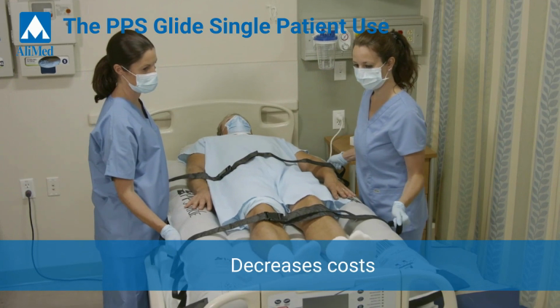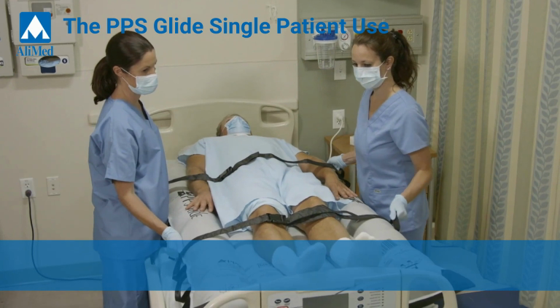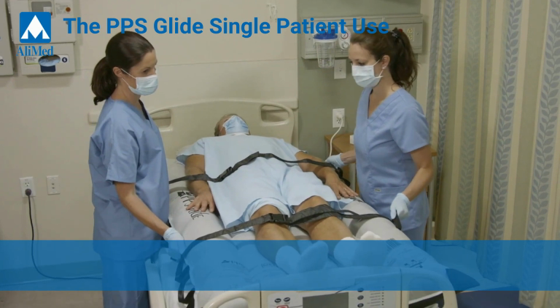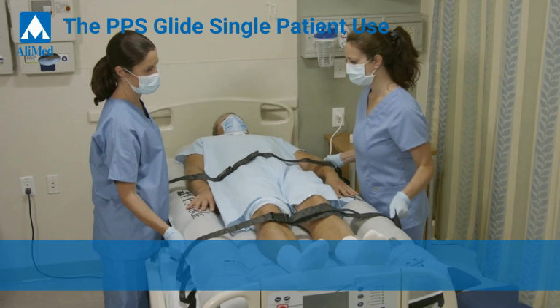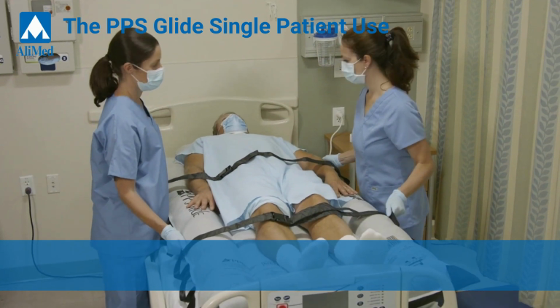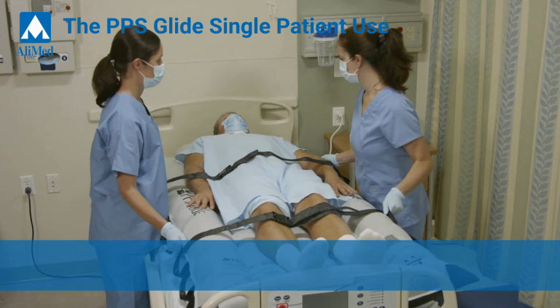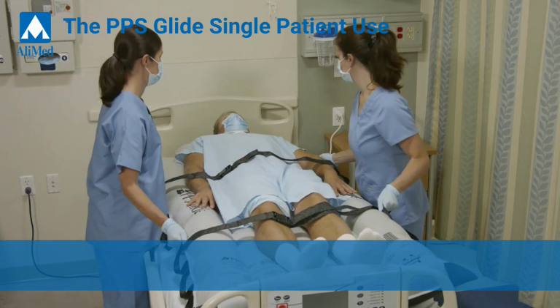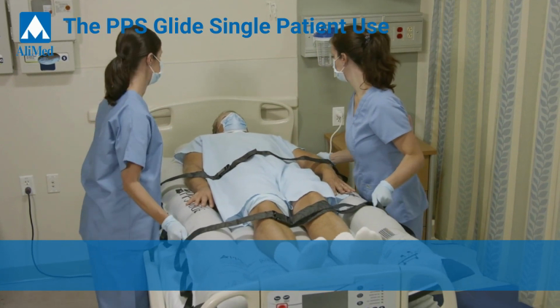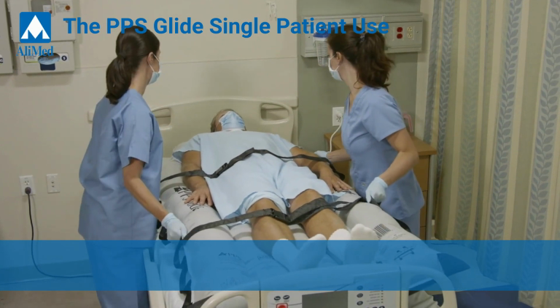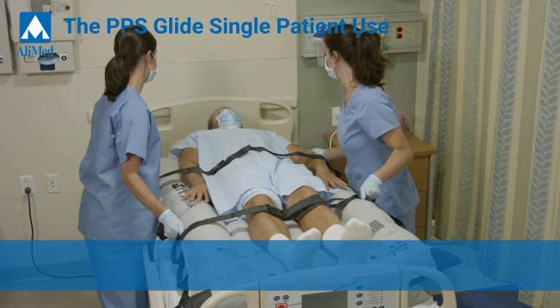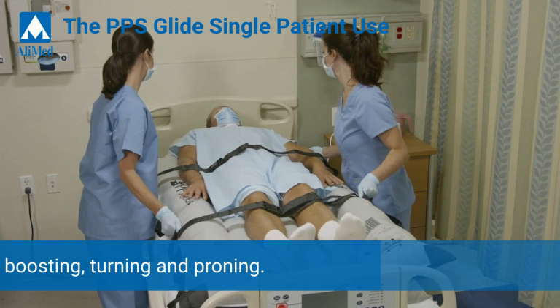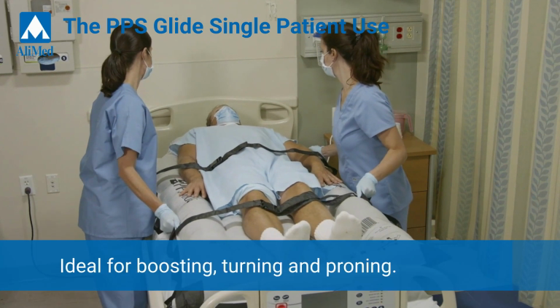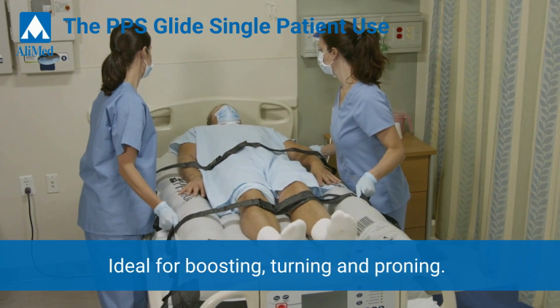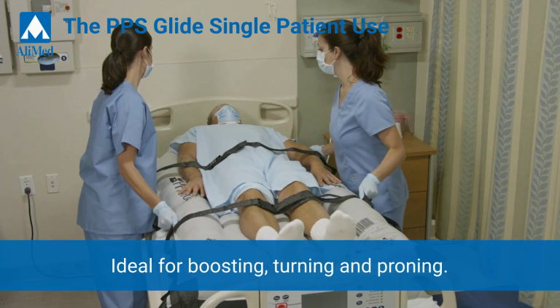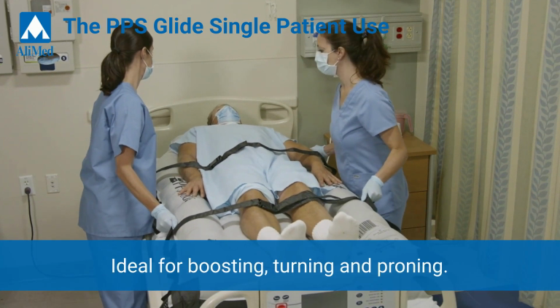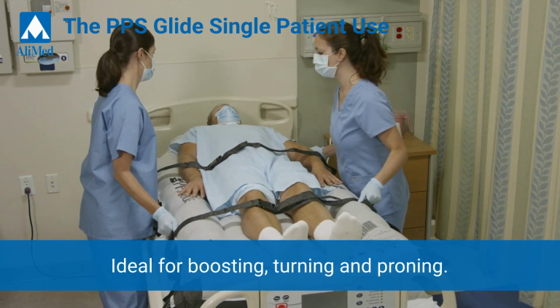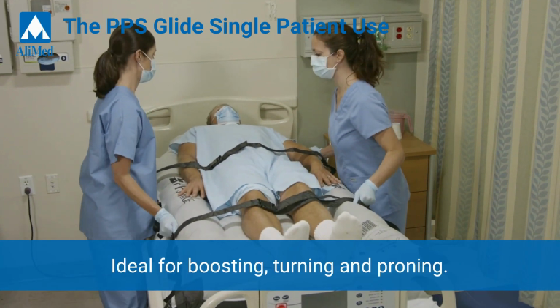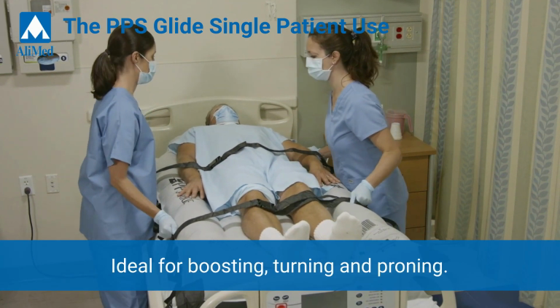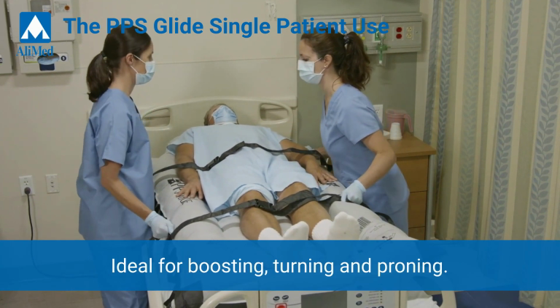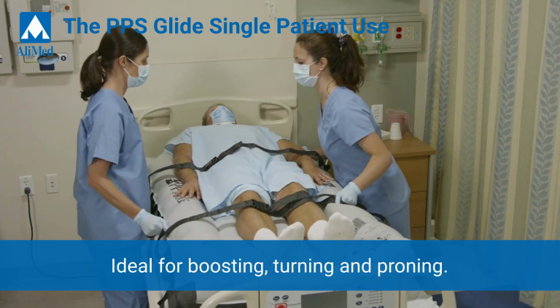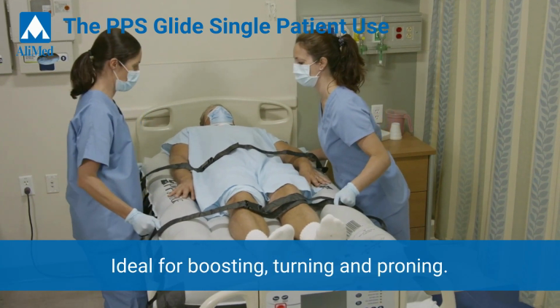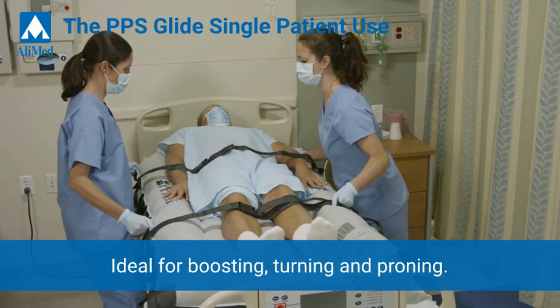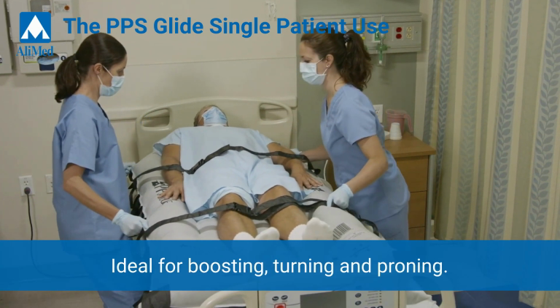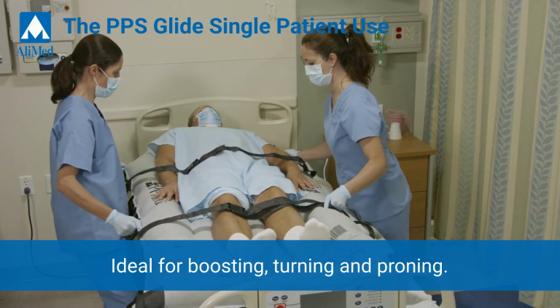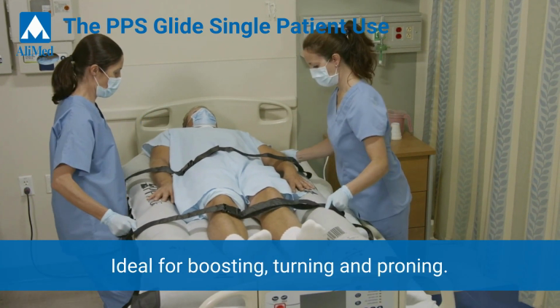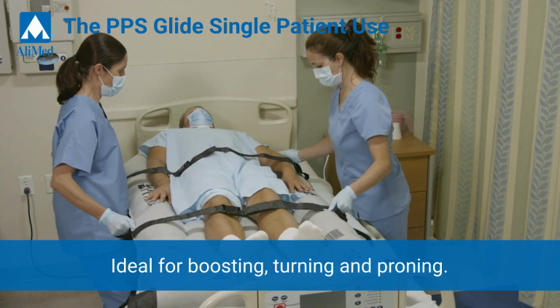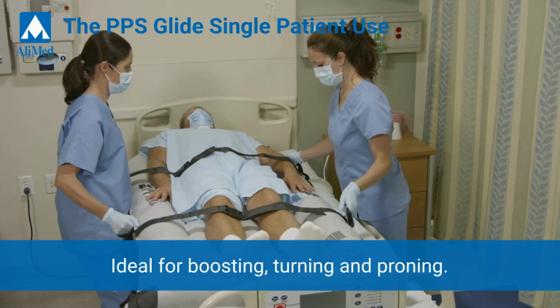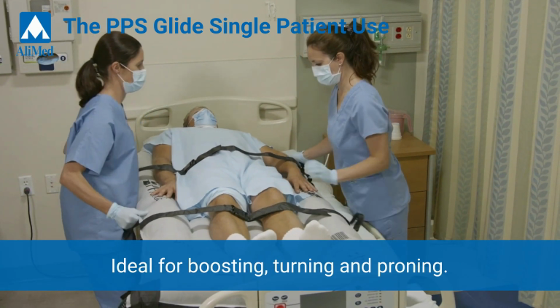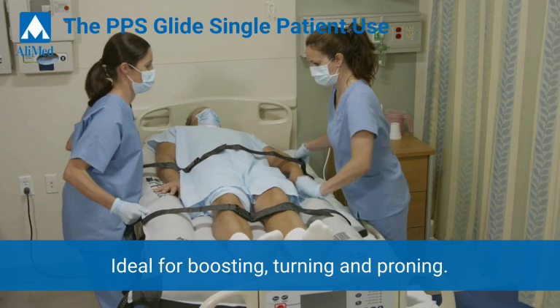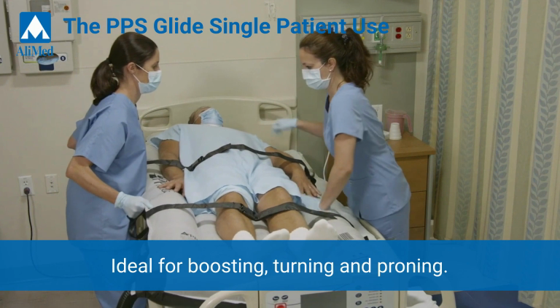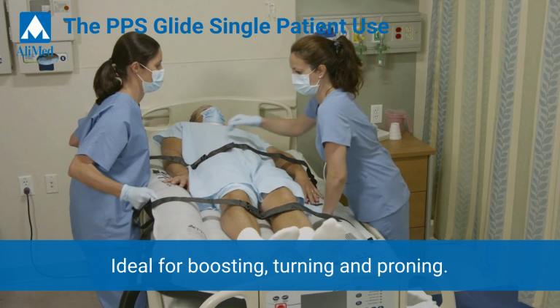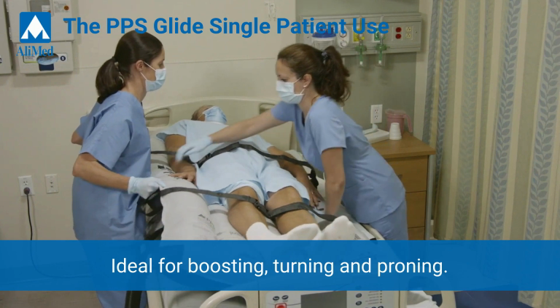The Glide is also useful as a repositioning aid for boosting, churning, and proning.